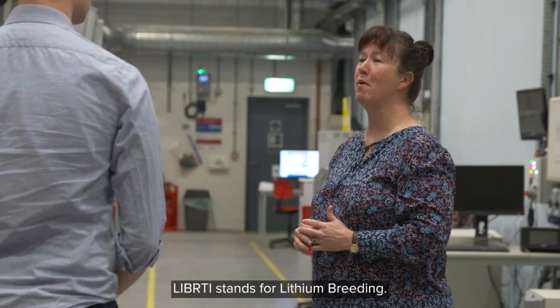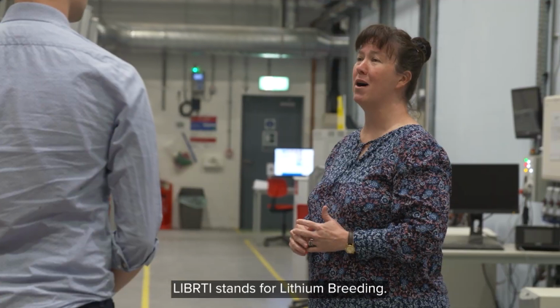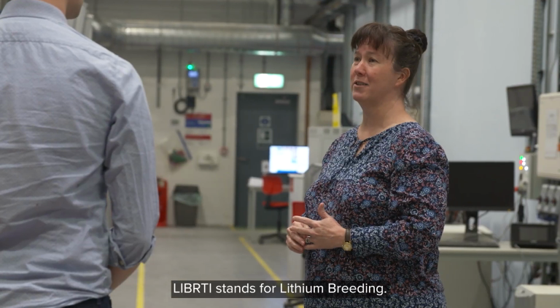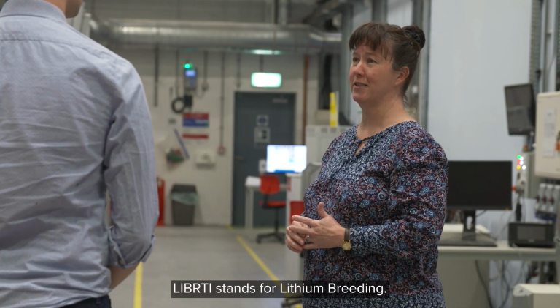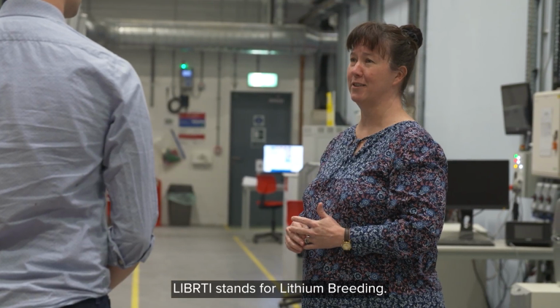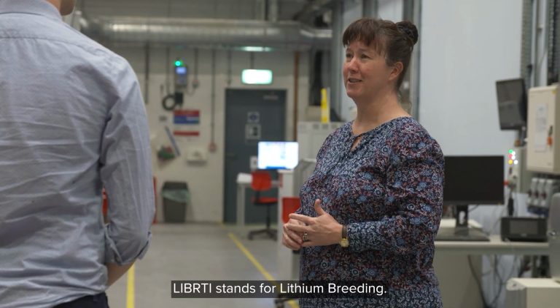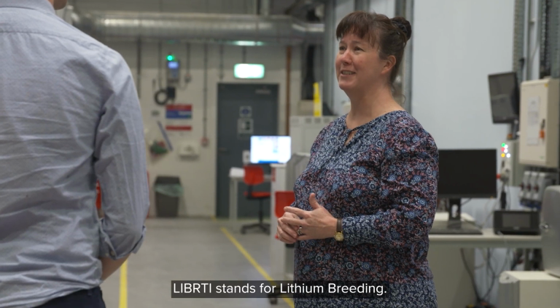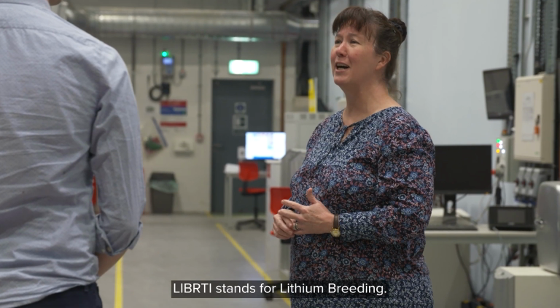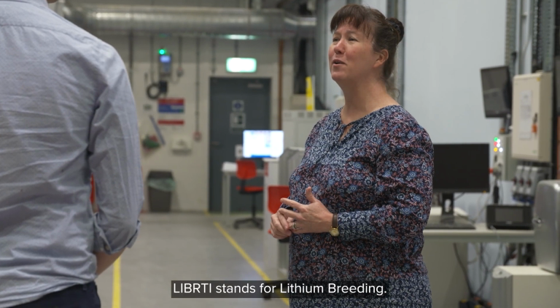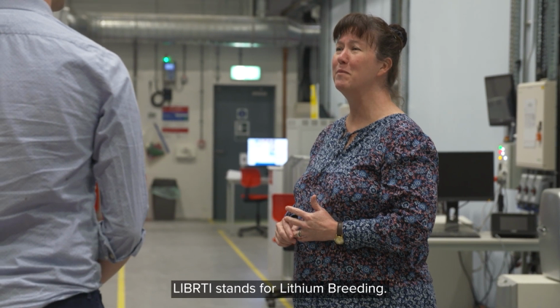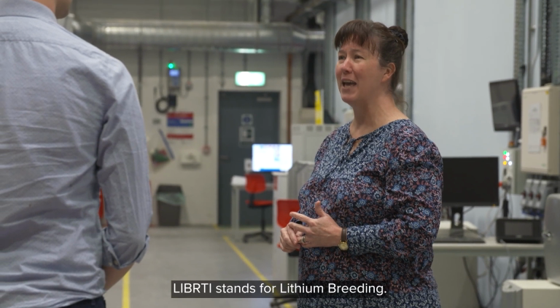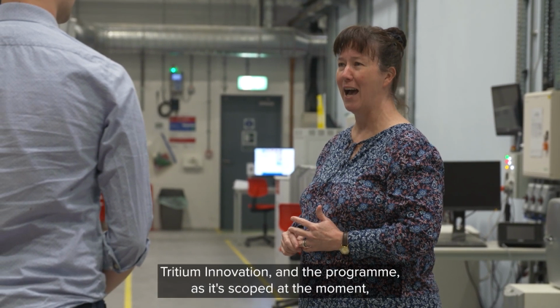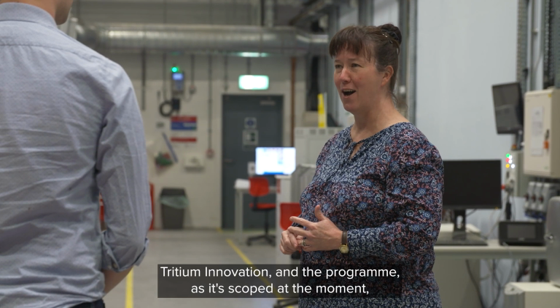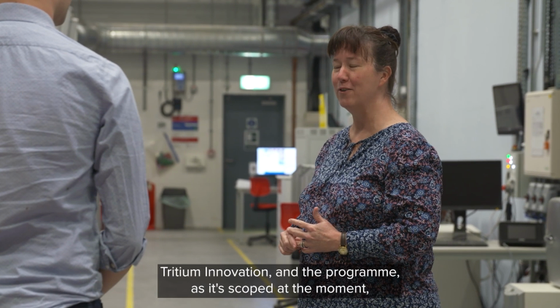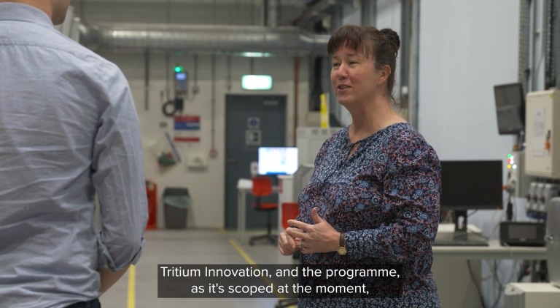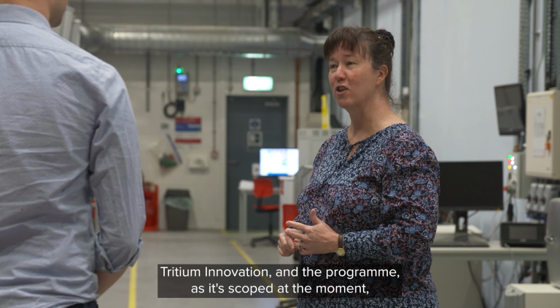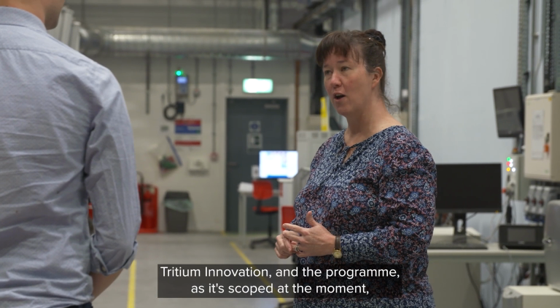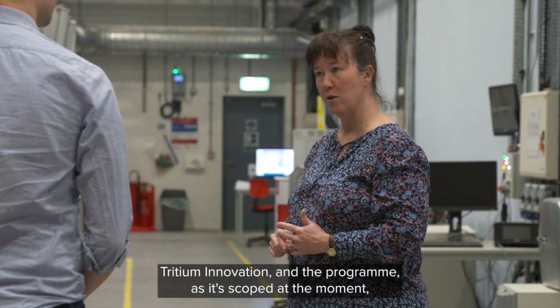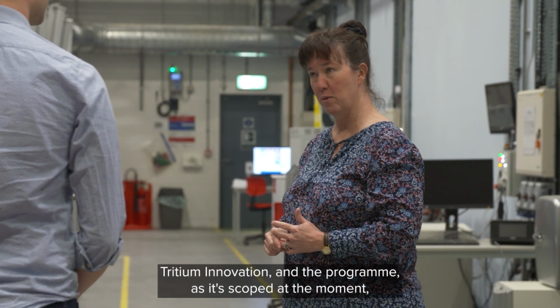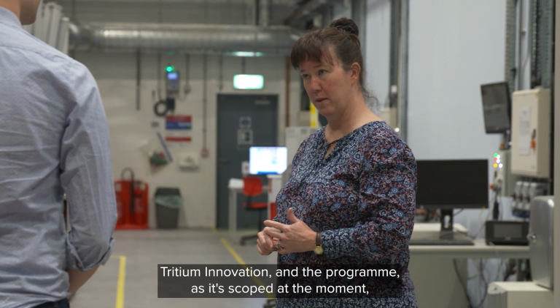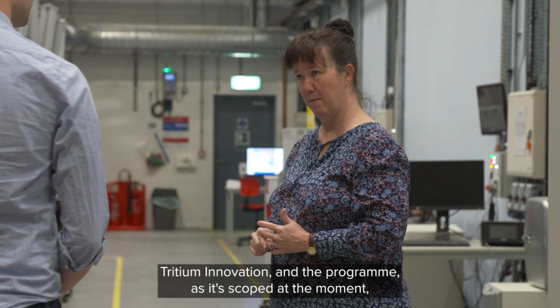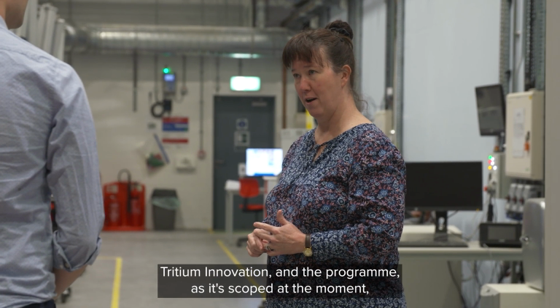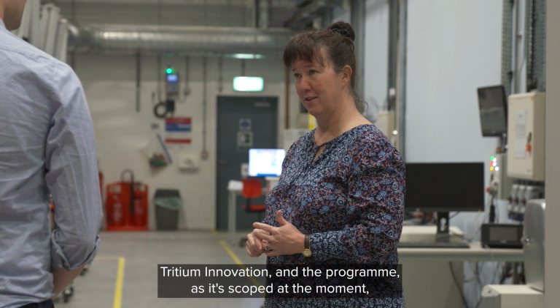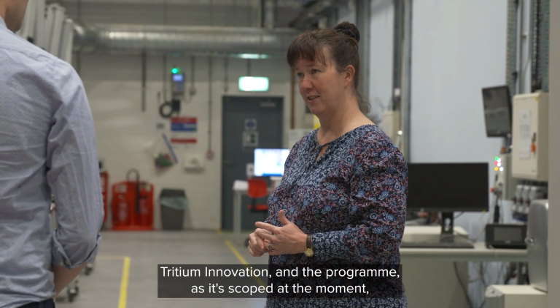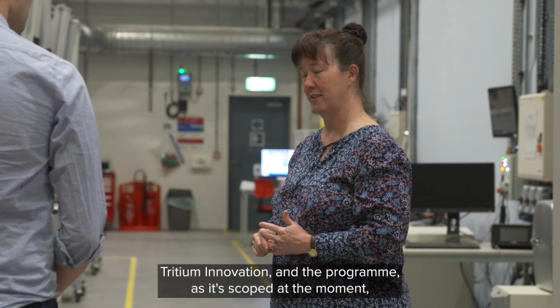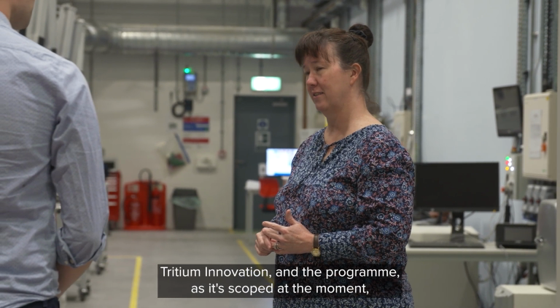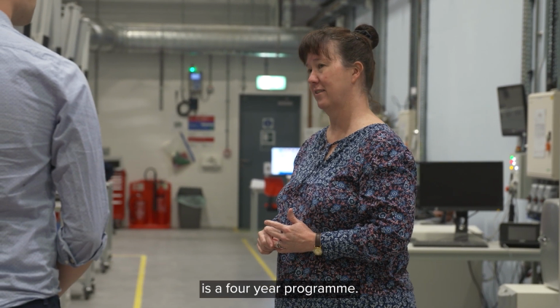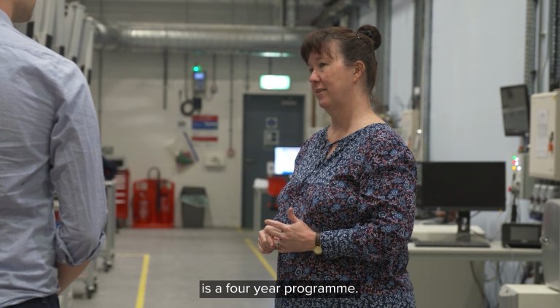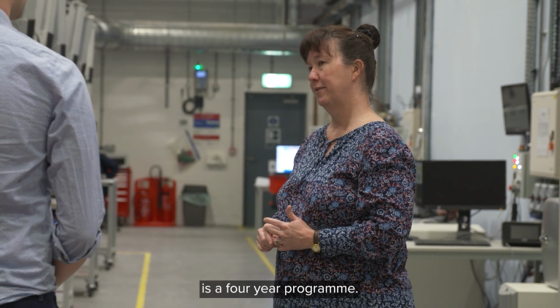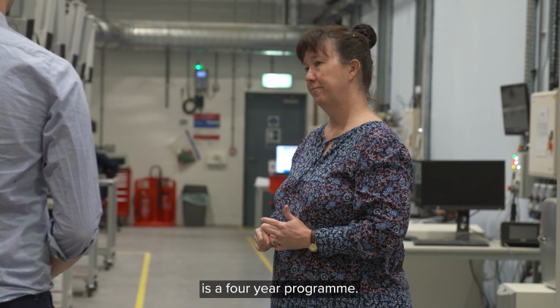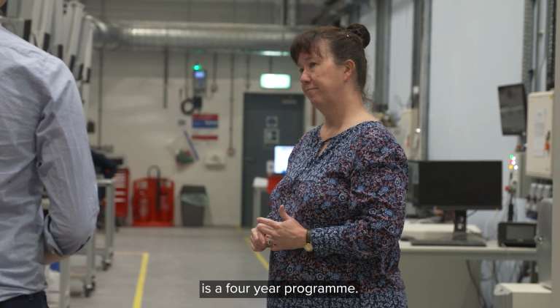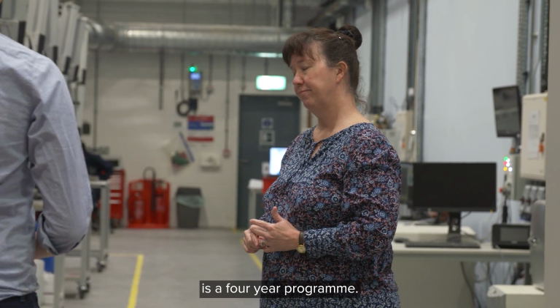Liberty stands for Lithium Breeding Tritium Innovation, and the program as it's scoped at the moment is a four-year program.